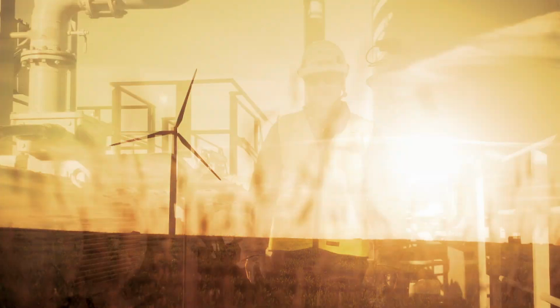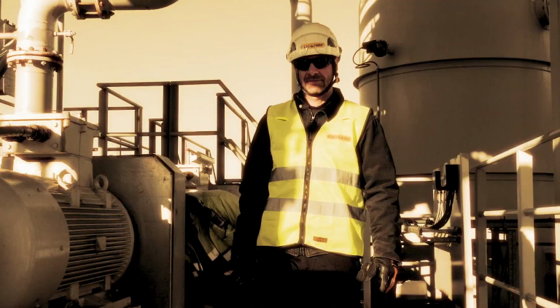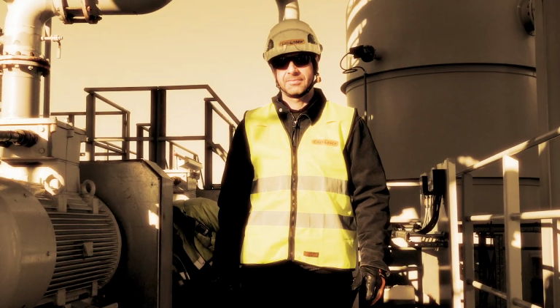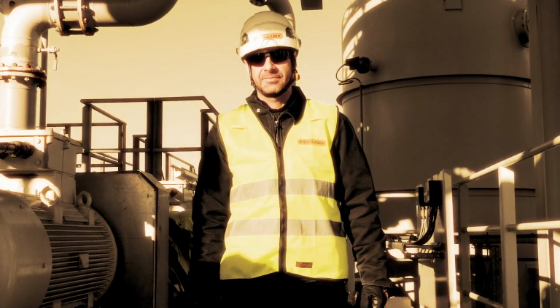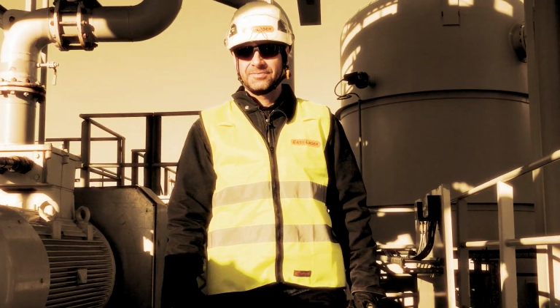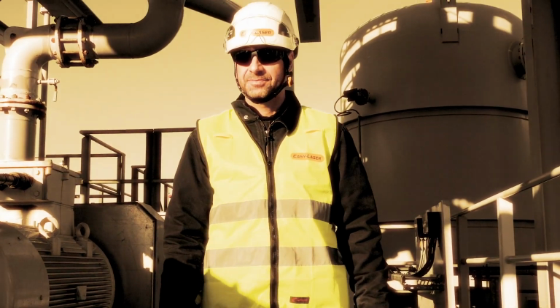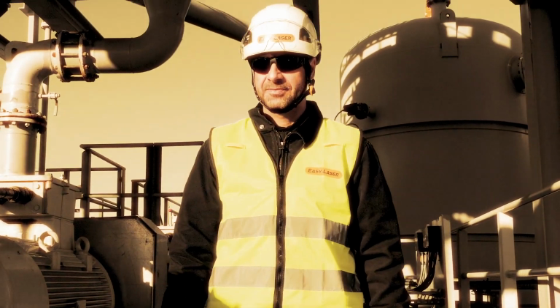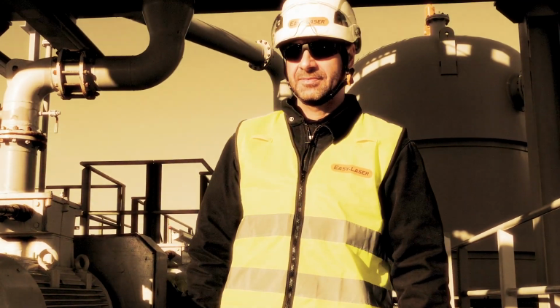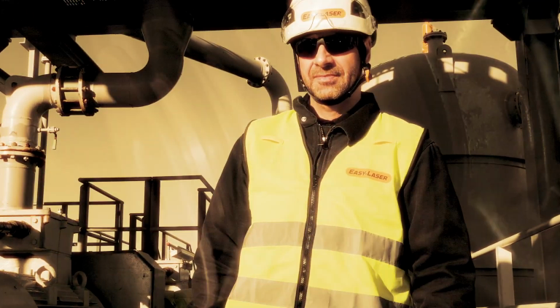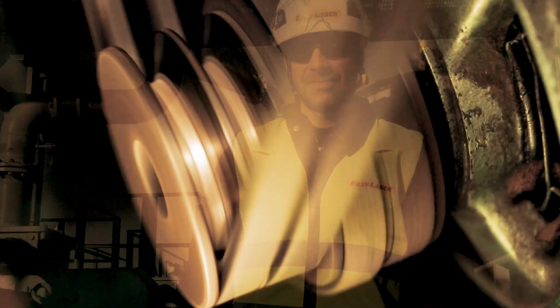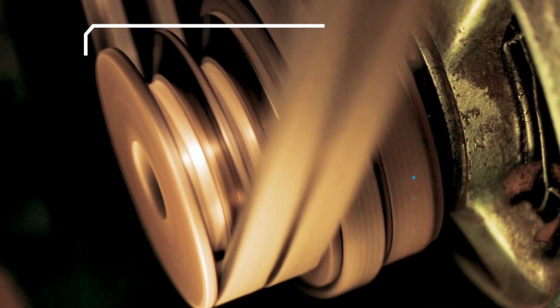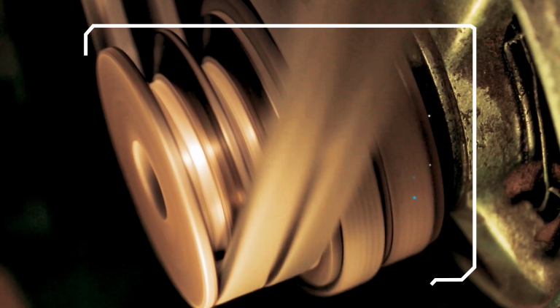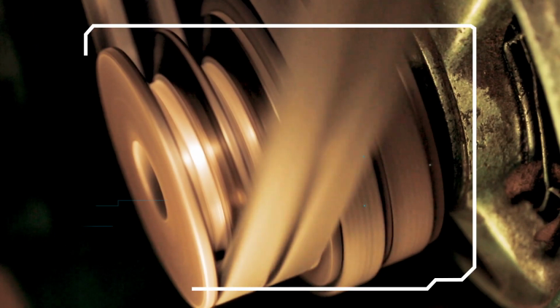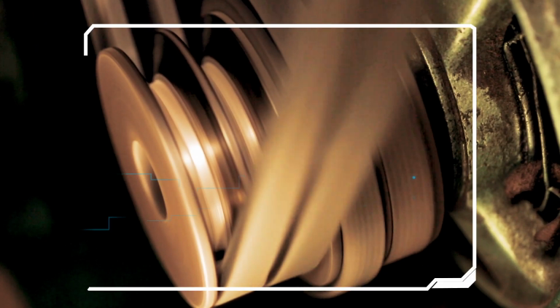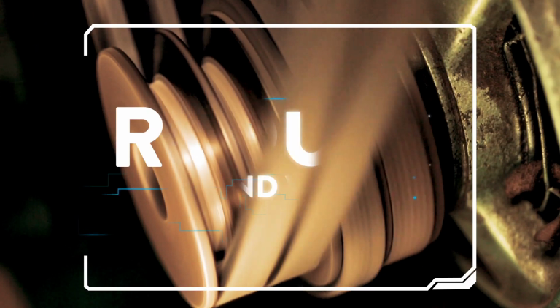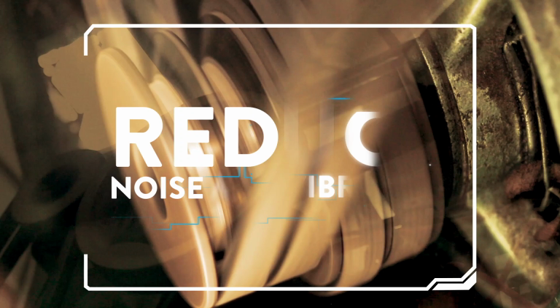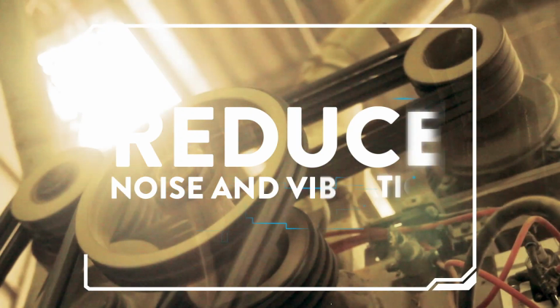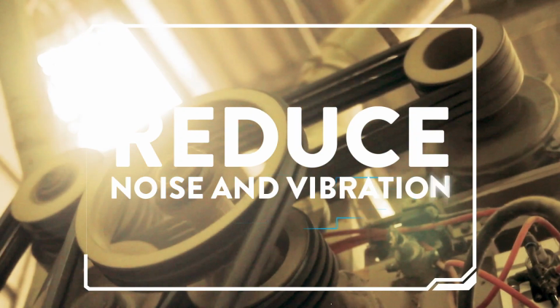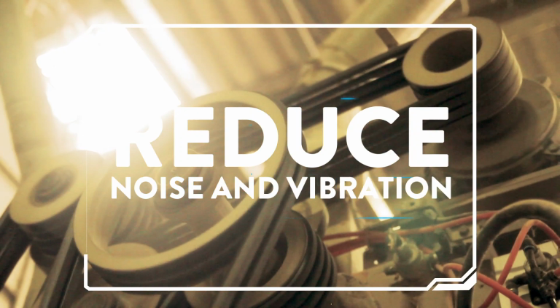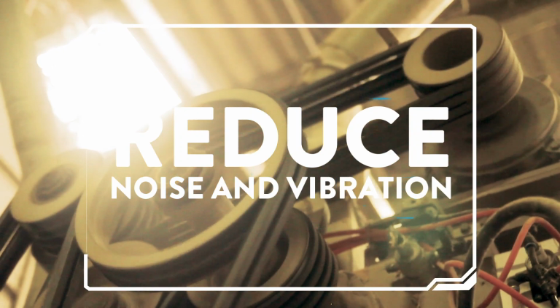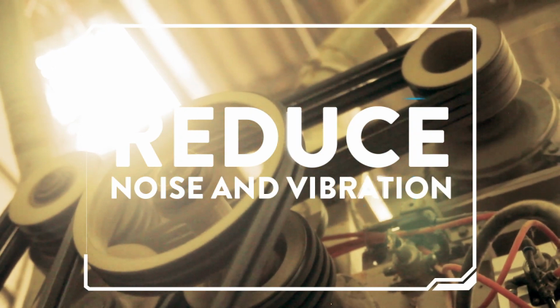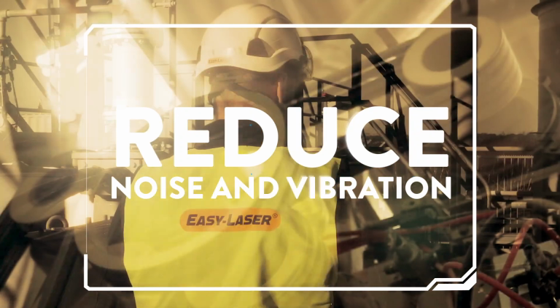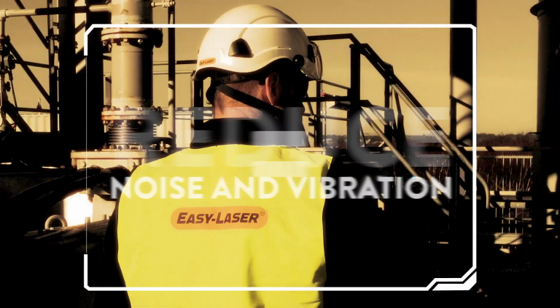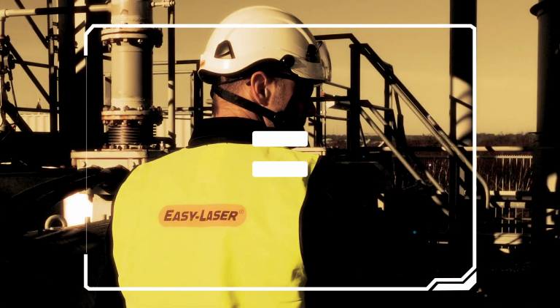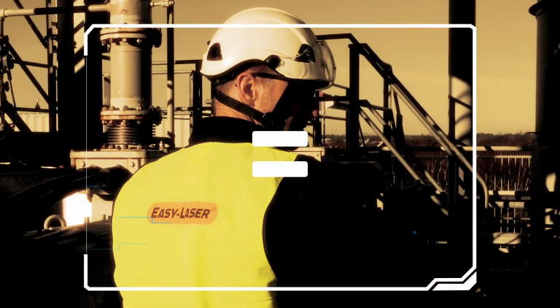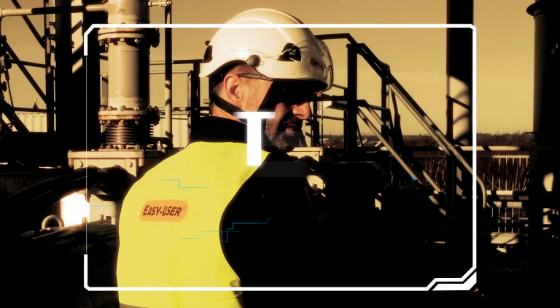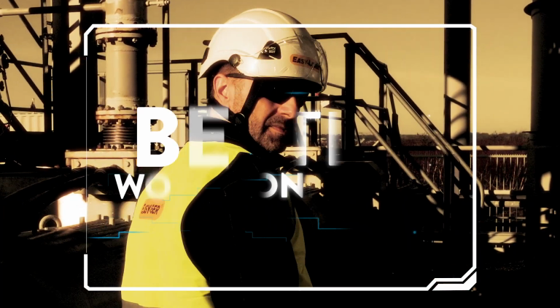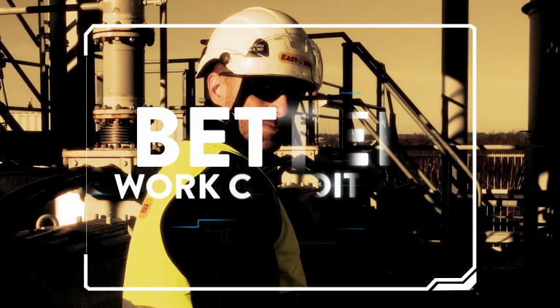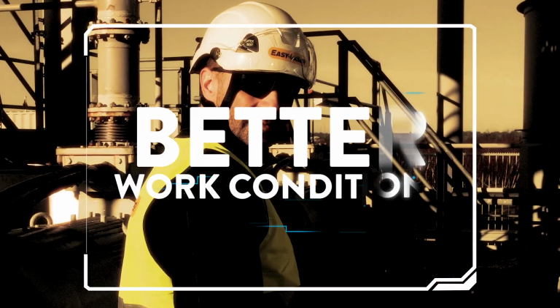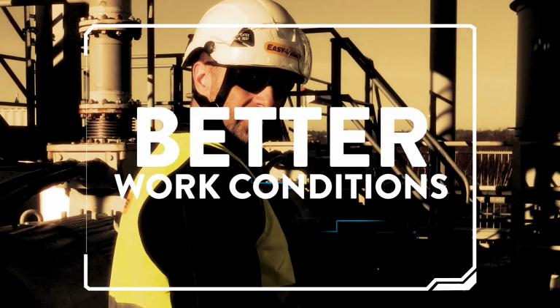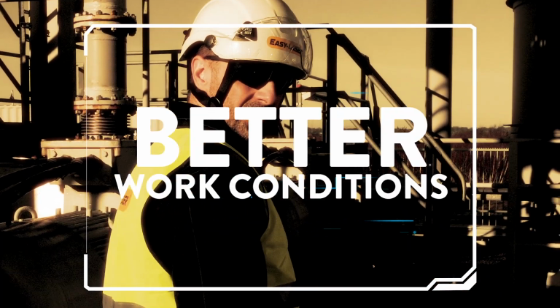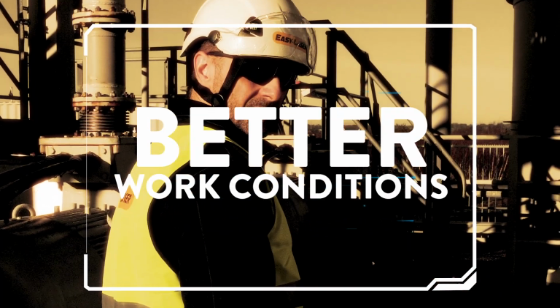In short, good alignment will prolong the life of your belts and pulleys, reduce noise and vibration, and minimize costly downtime.